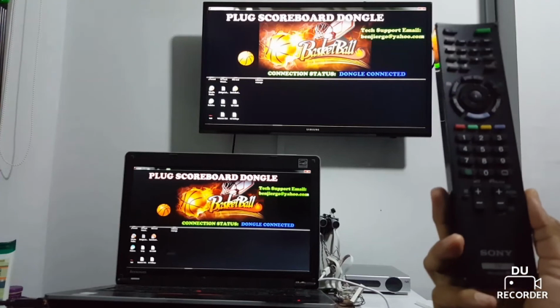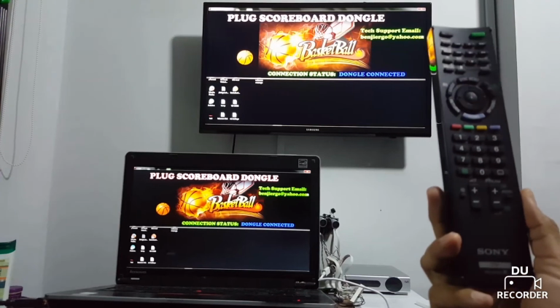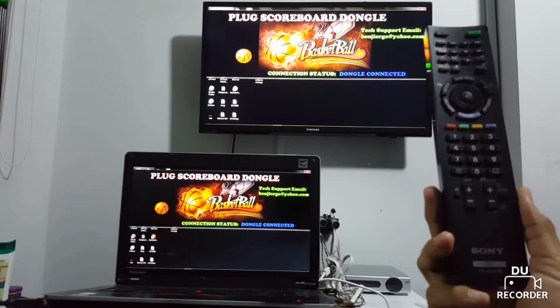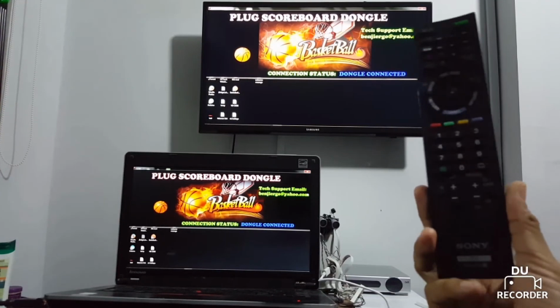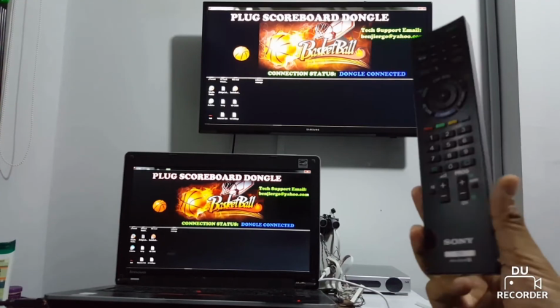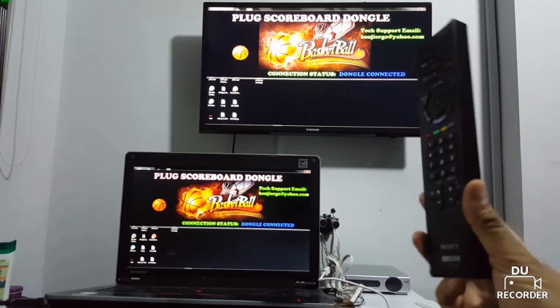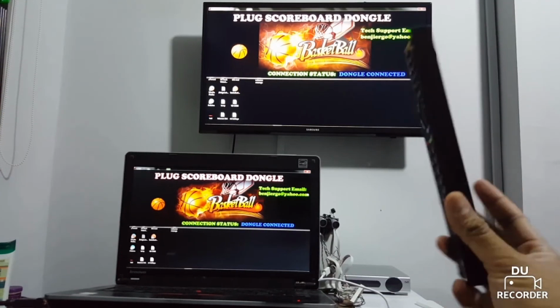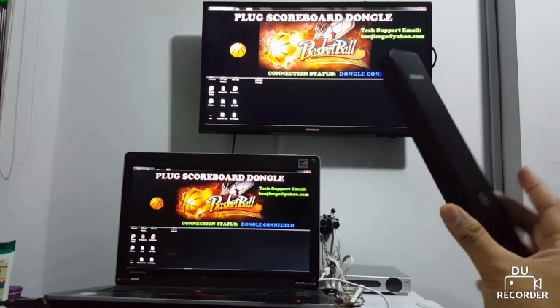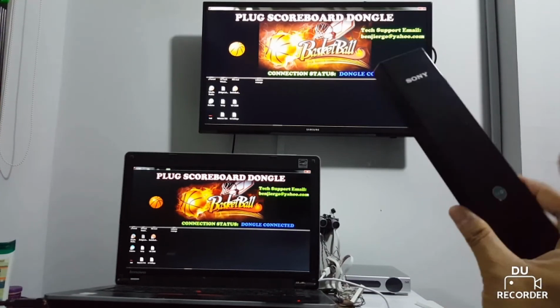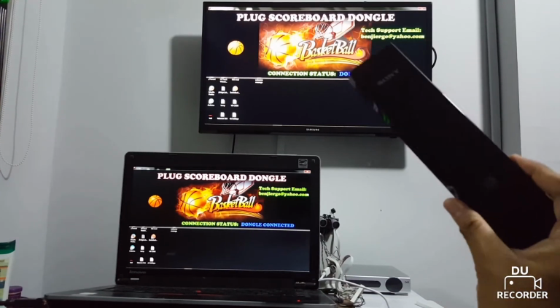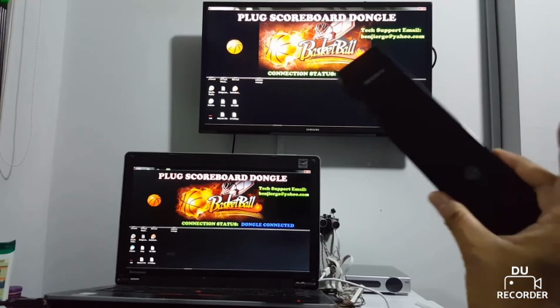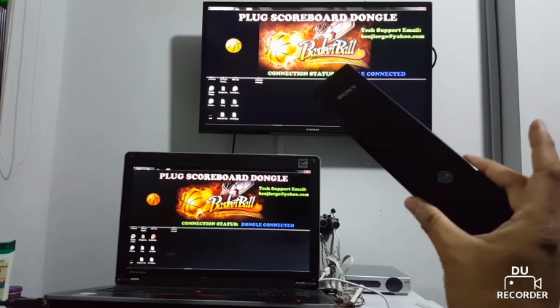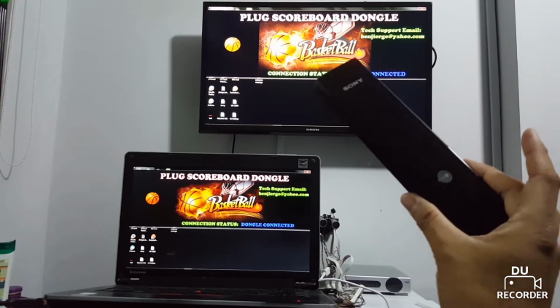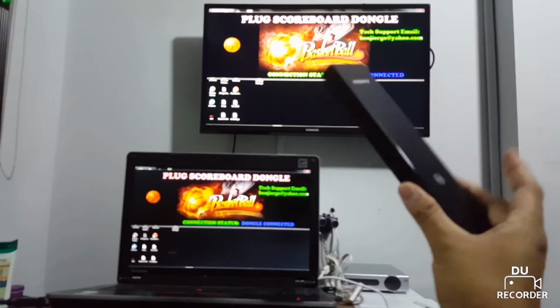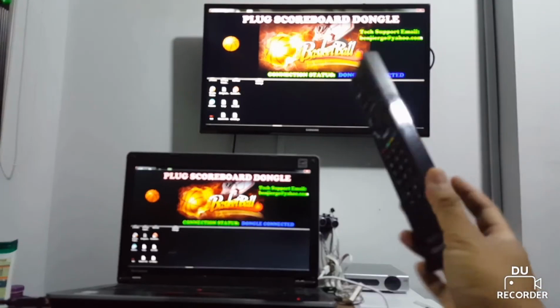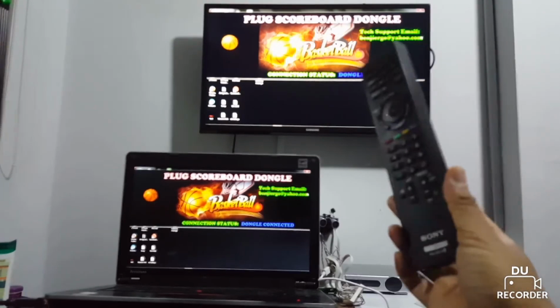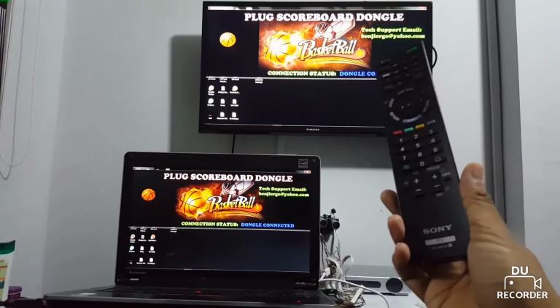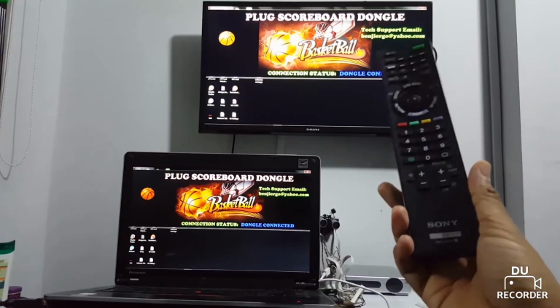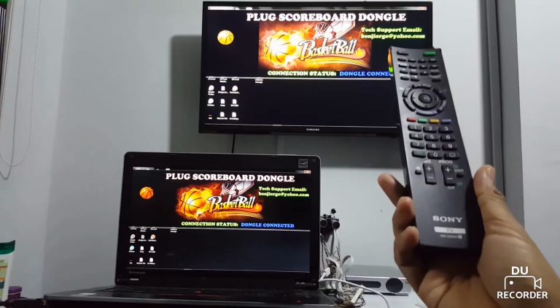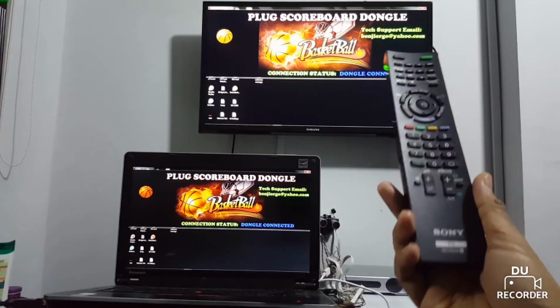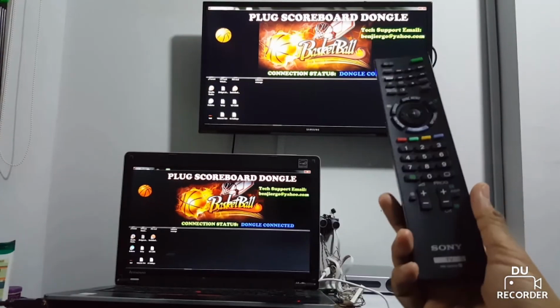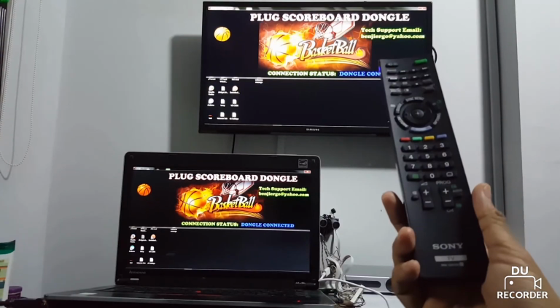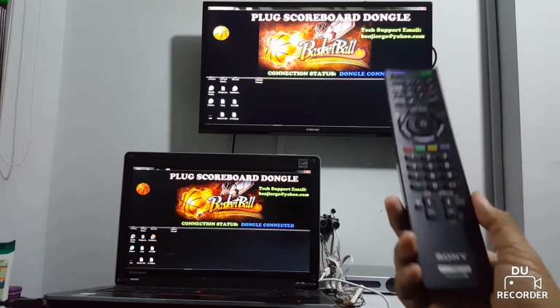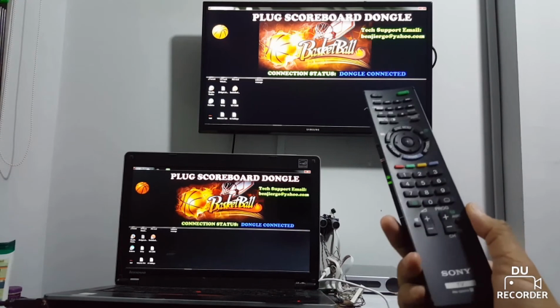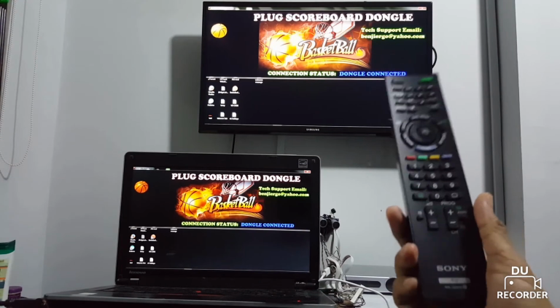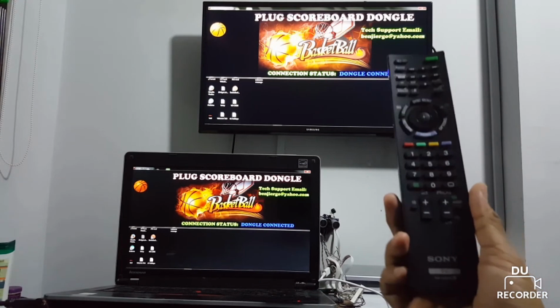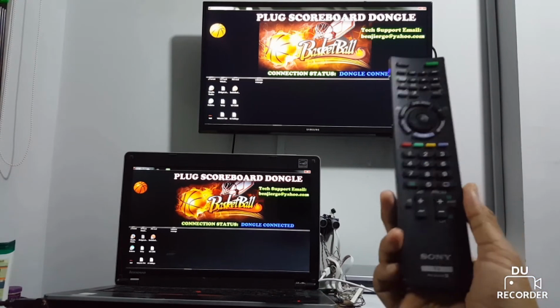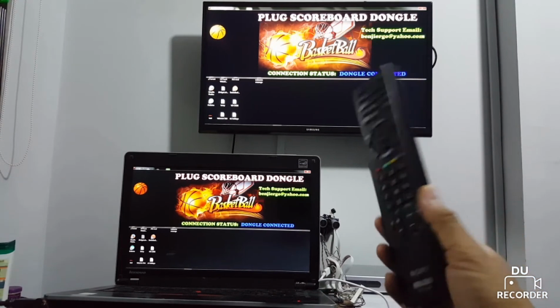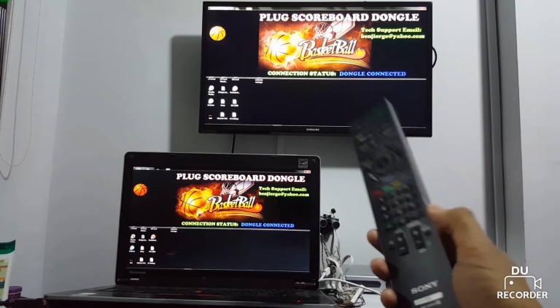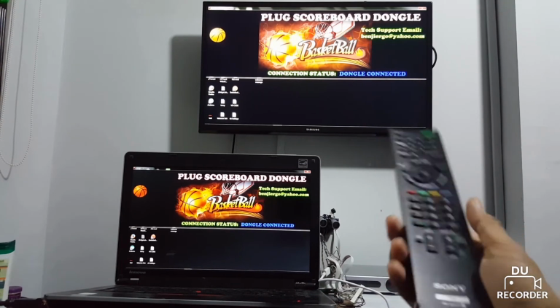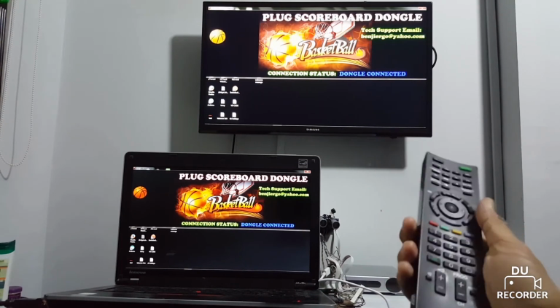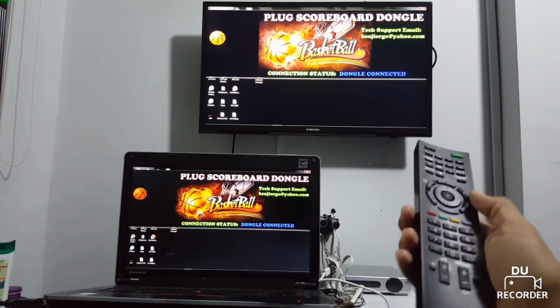Hello guys, this is Benji. Welcome to my latest revision of my scoreboard project.